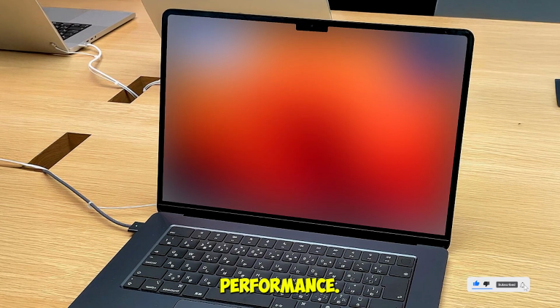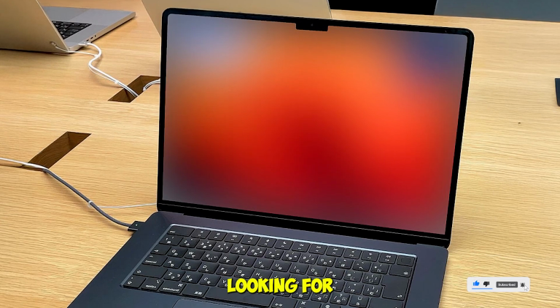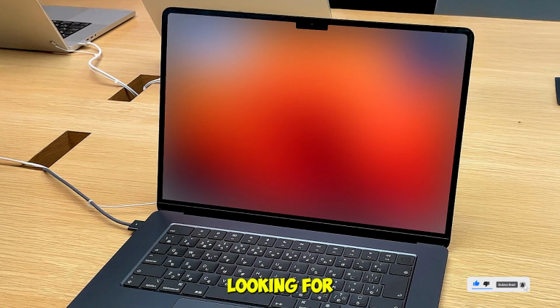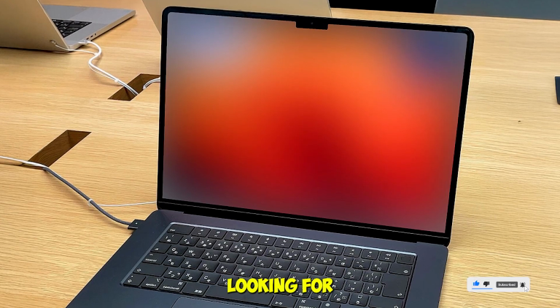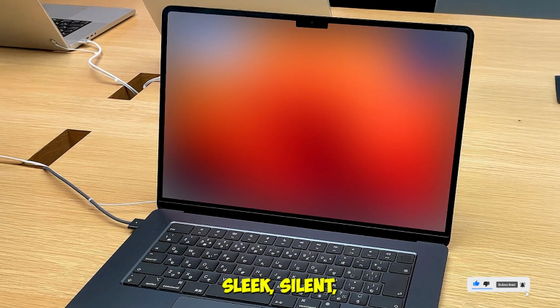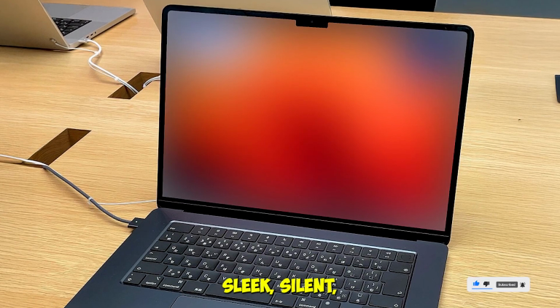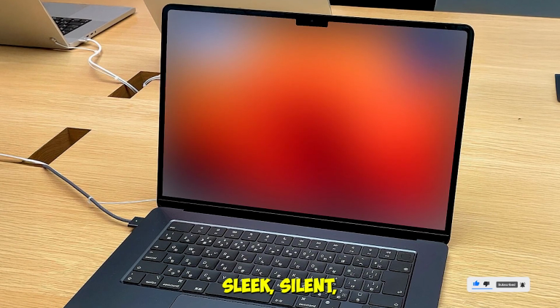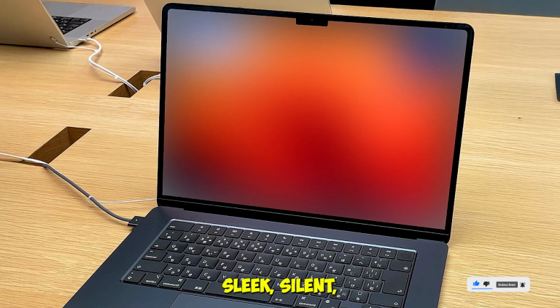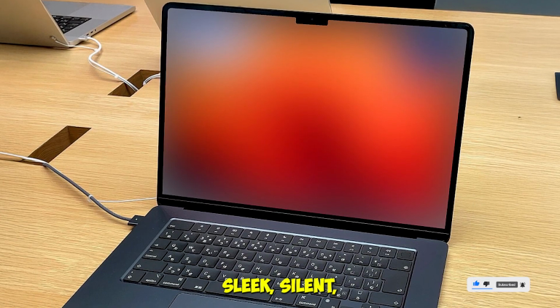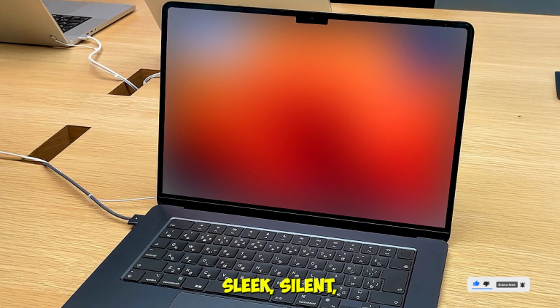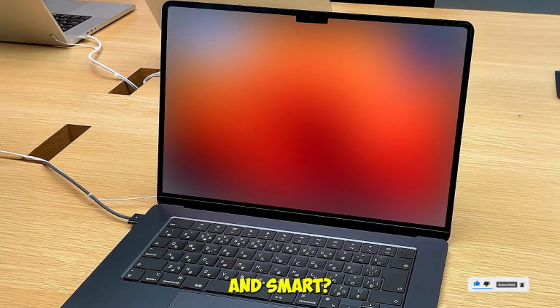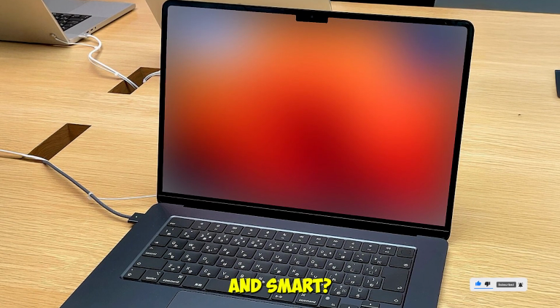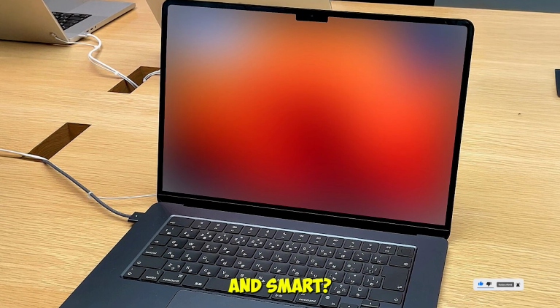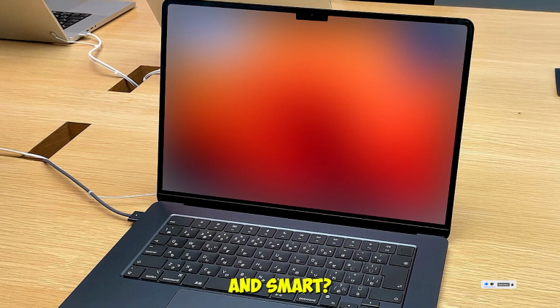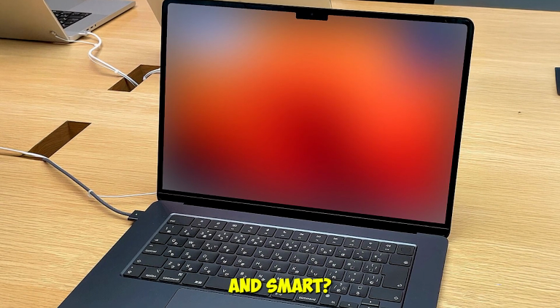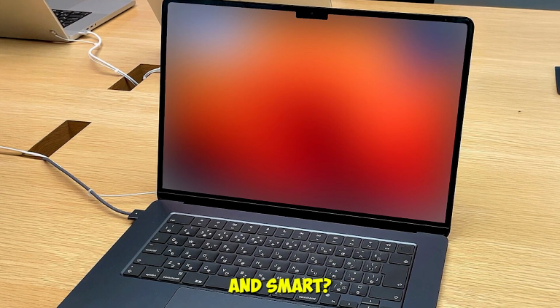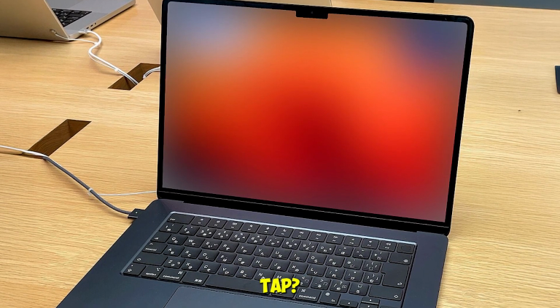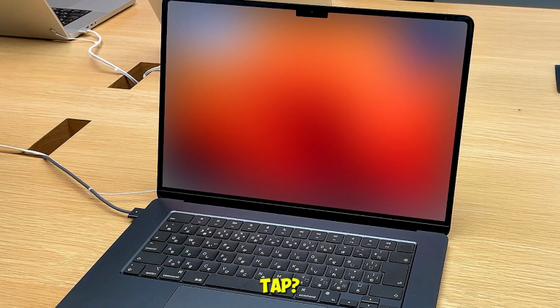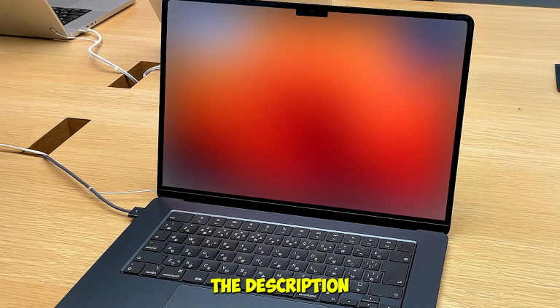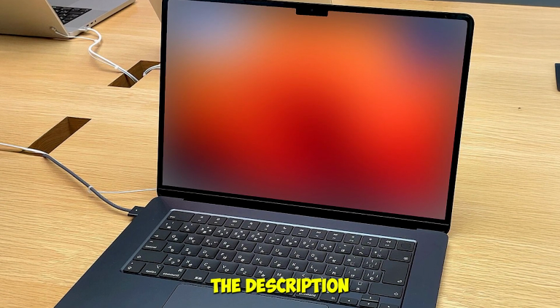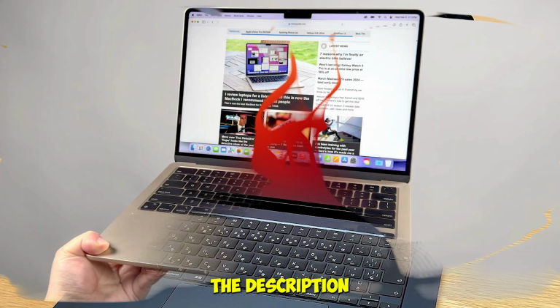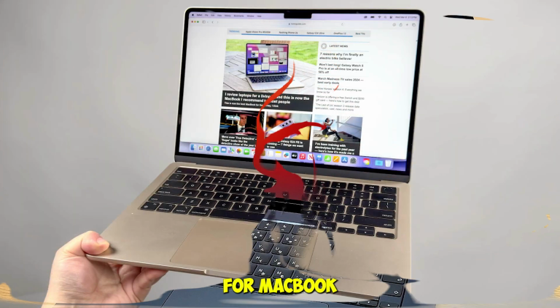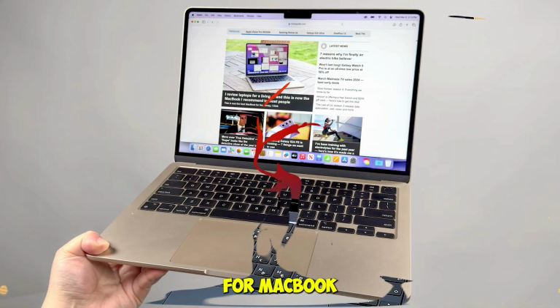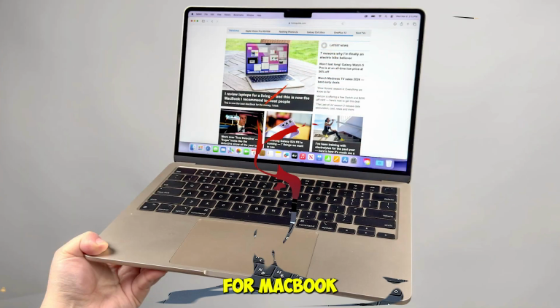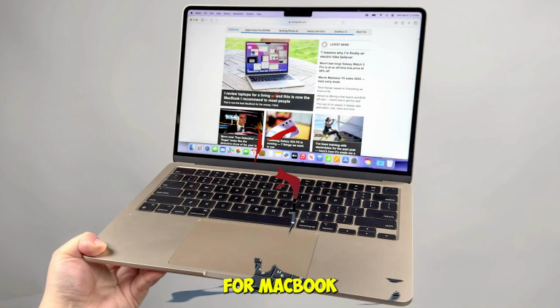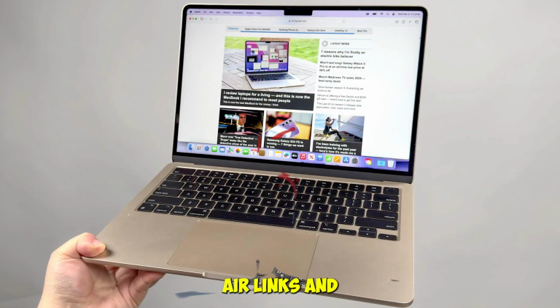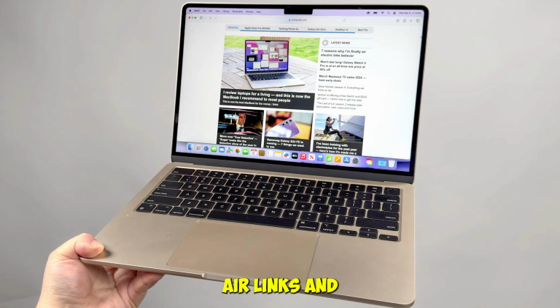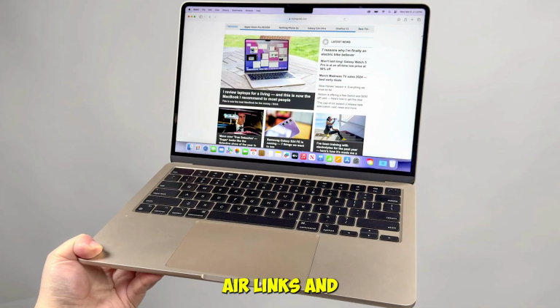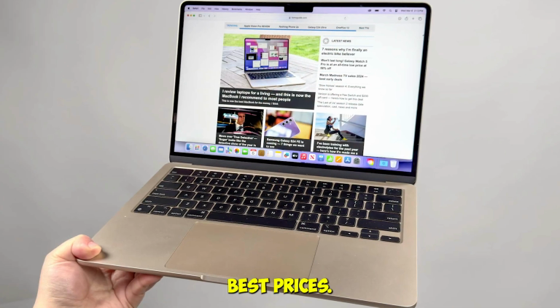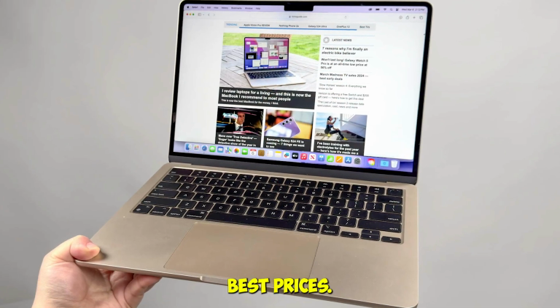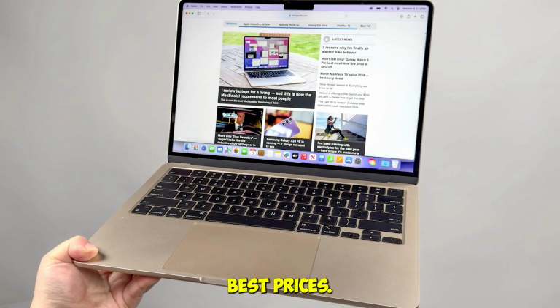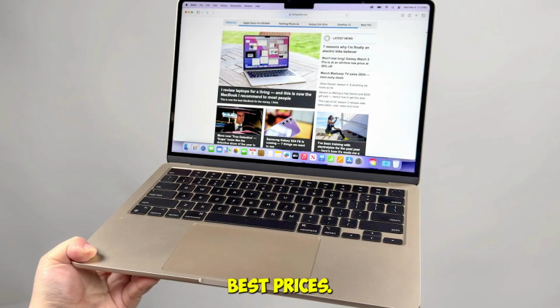Looking for sleek, silent, and smart? Tap the description for MacBook Air links and best prices.